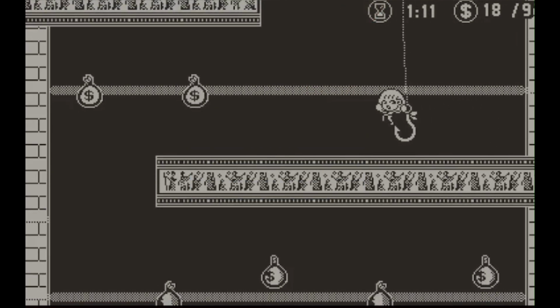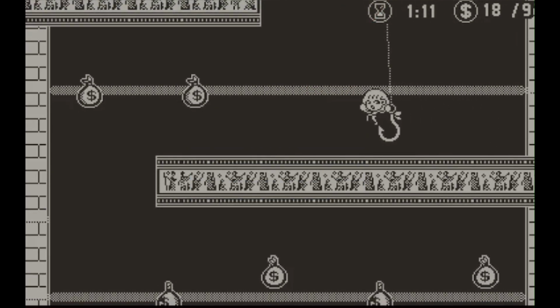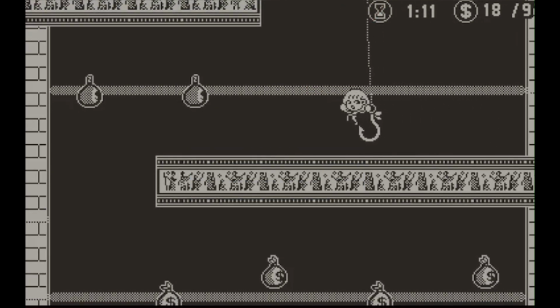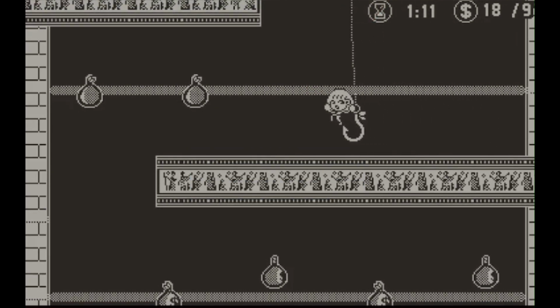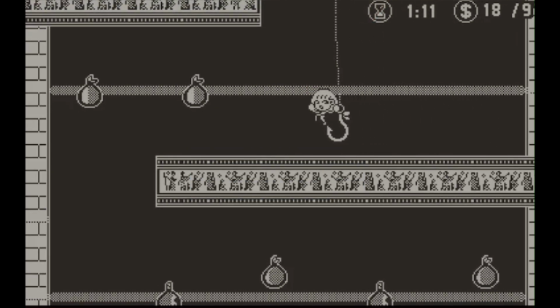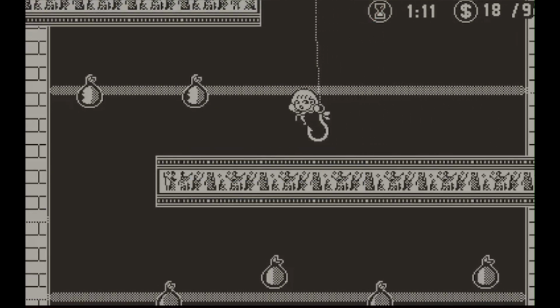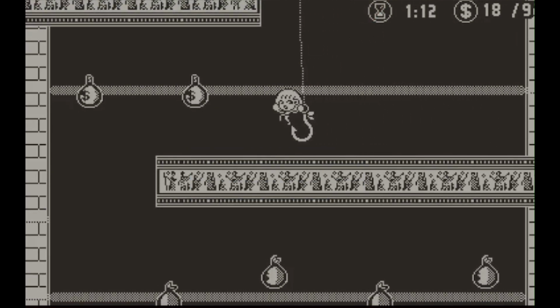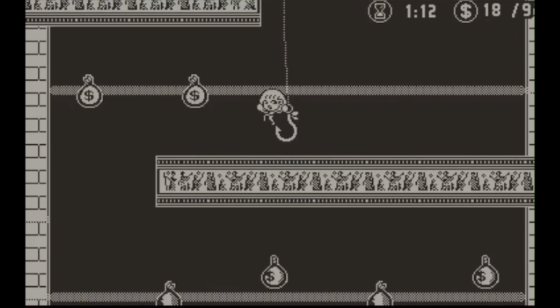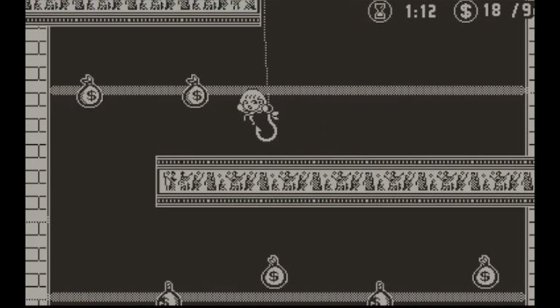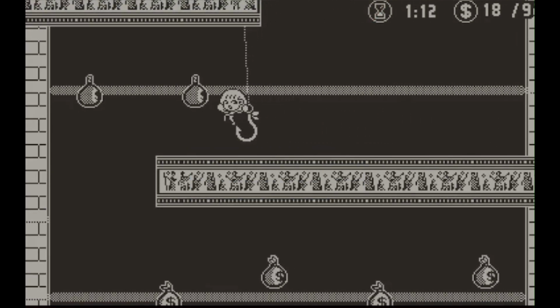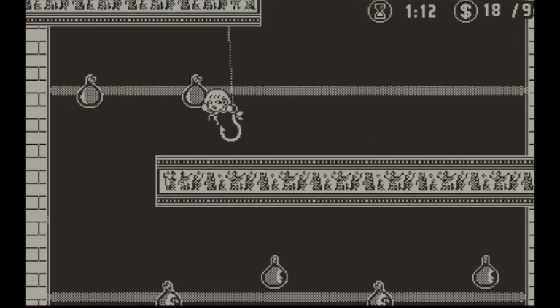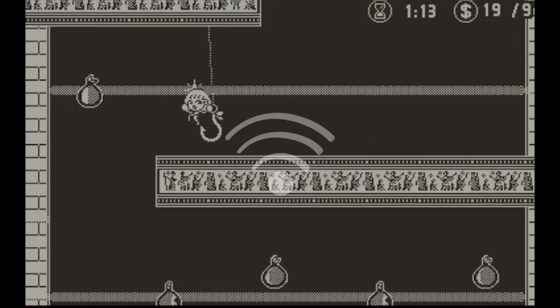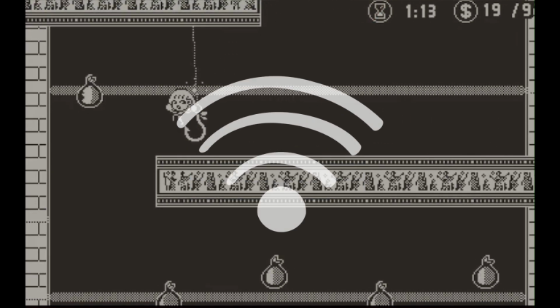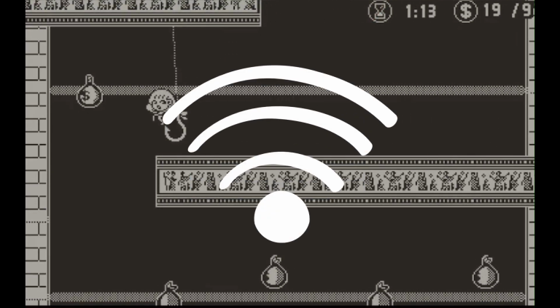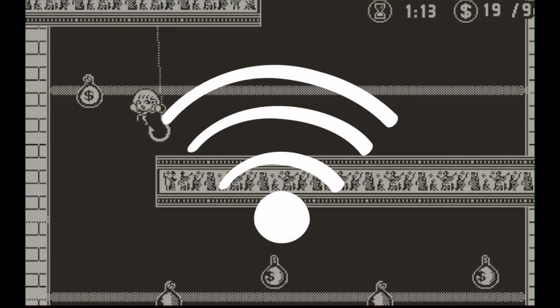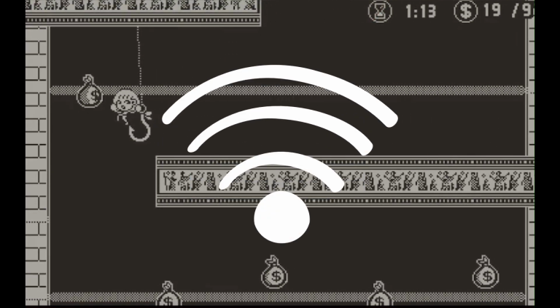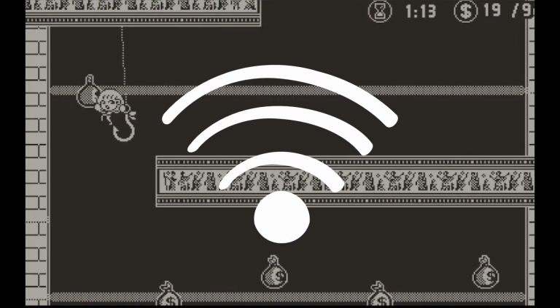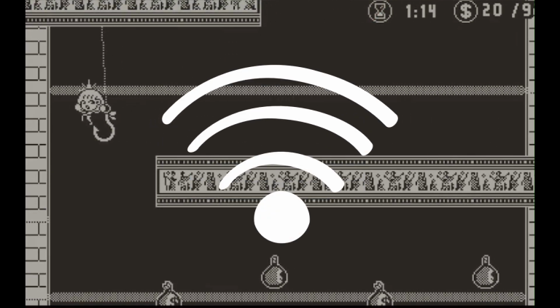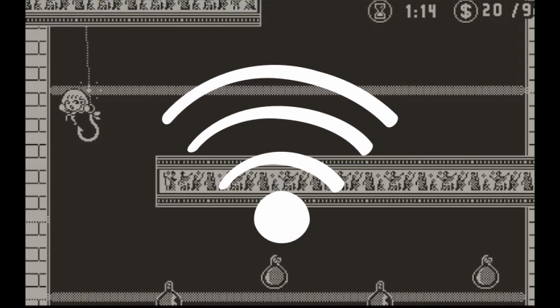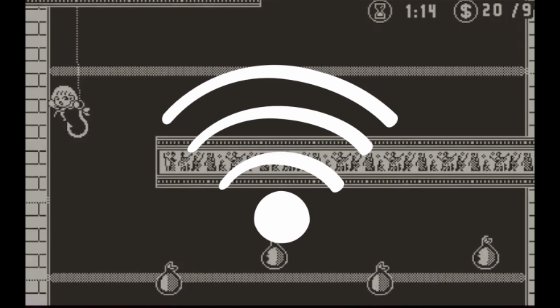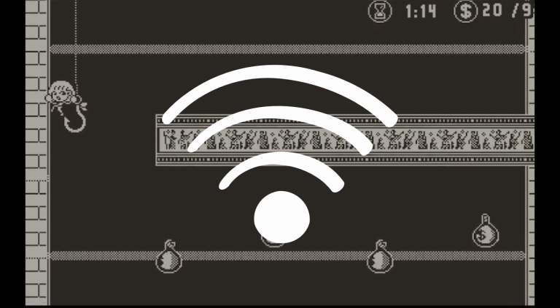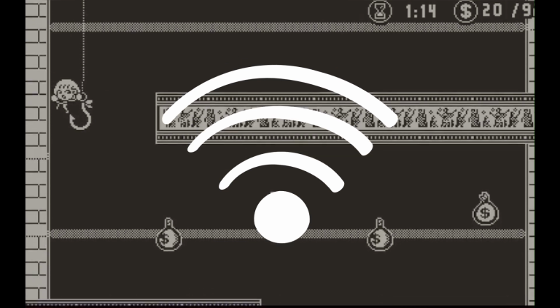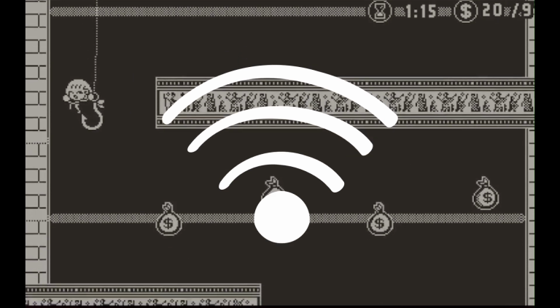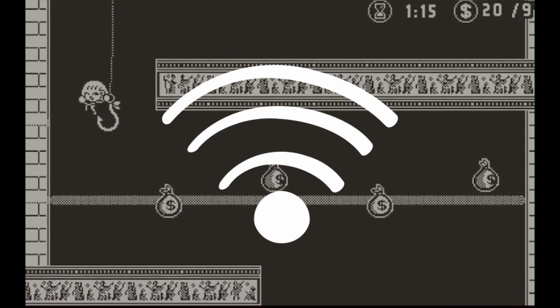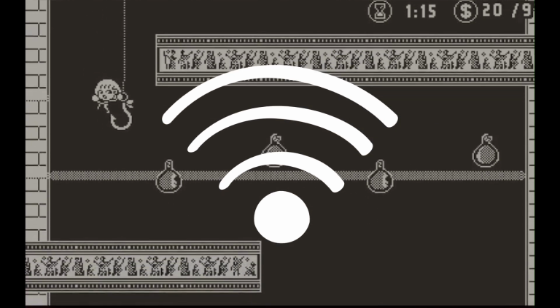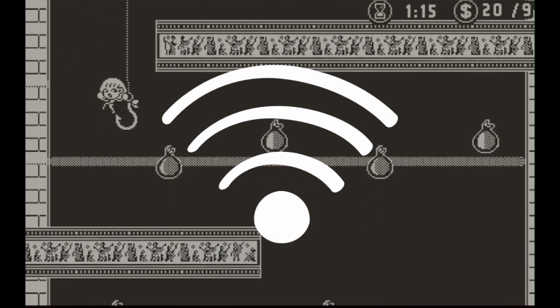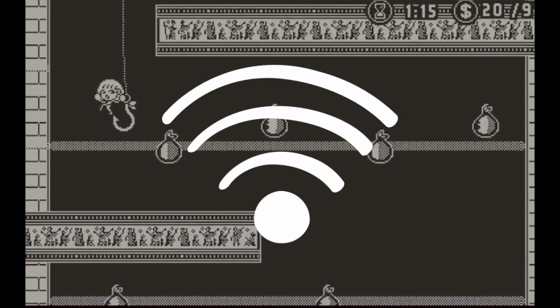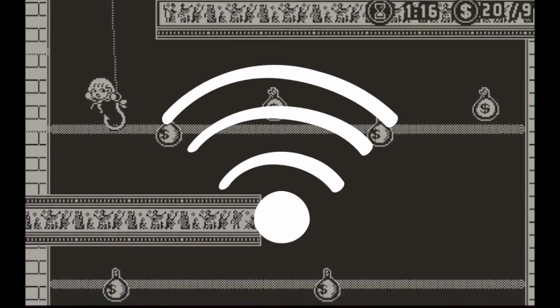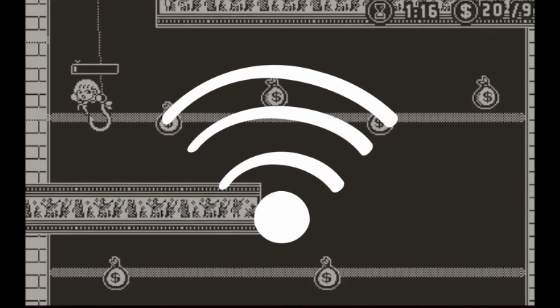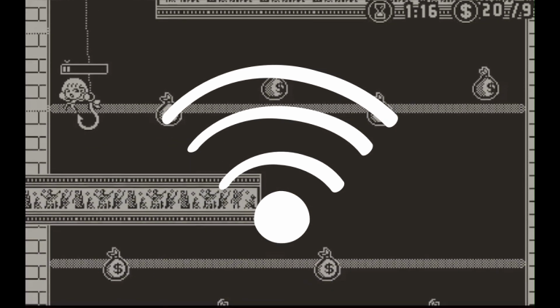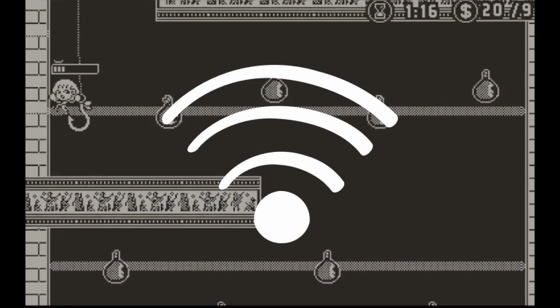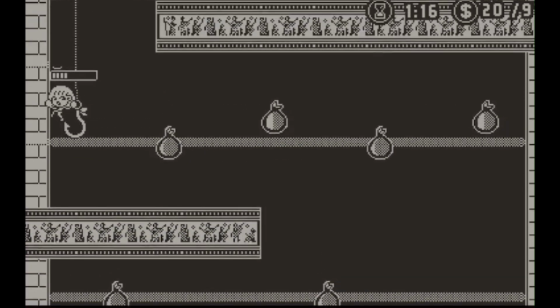The first thing you're going to want to do is connect it to Wi-Fi. Simply choose your Wi-Fi network from the list and put in your password.